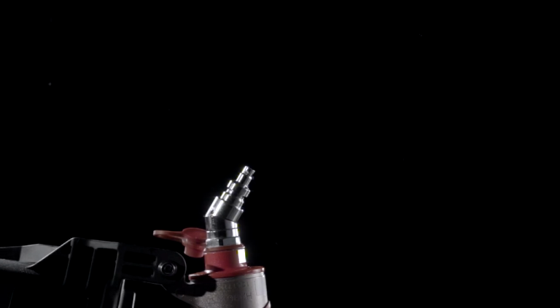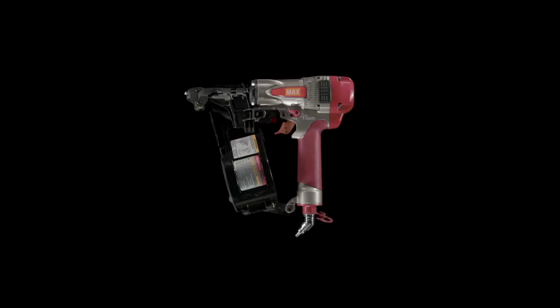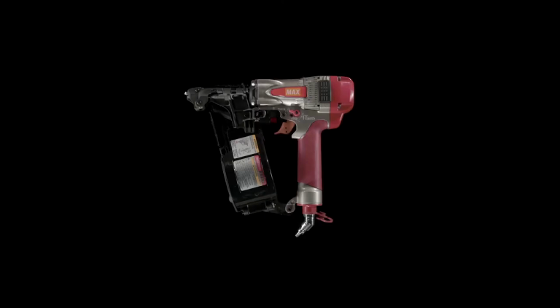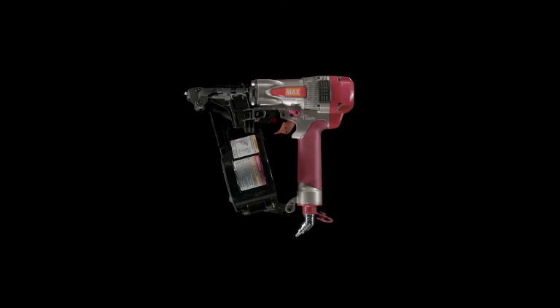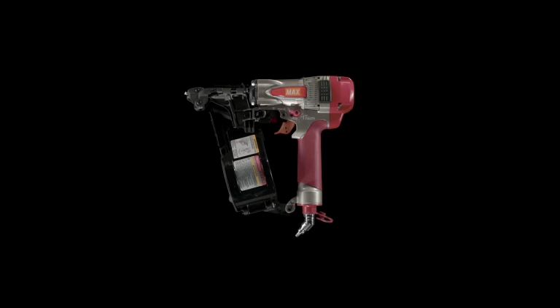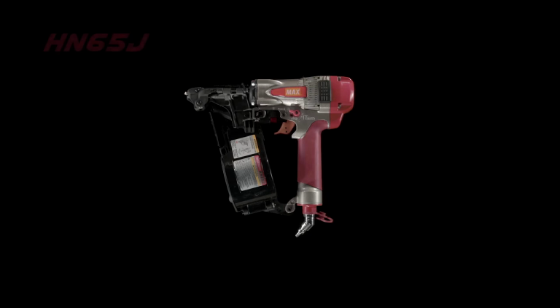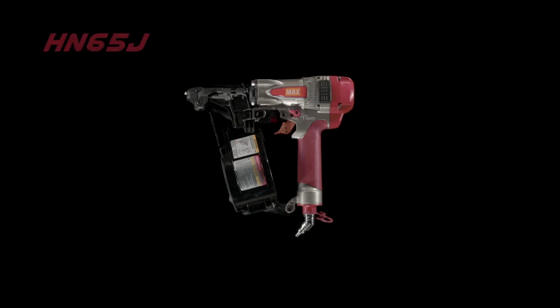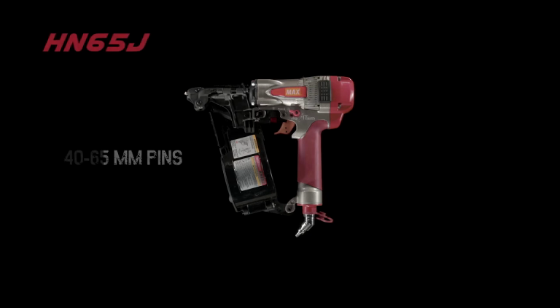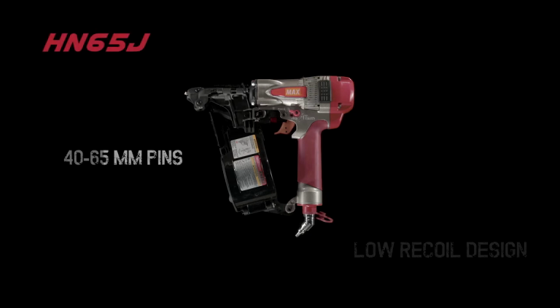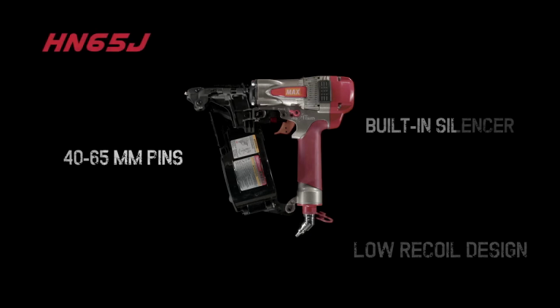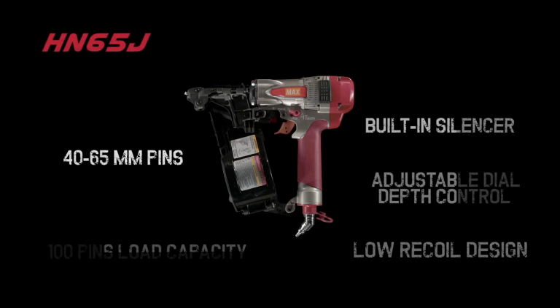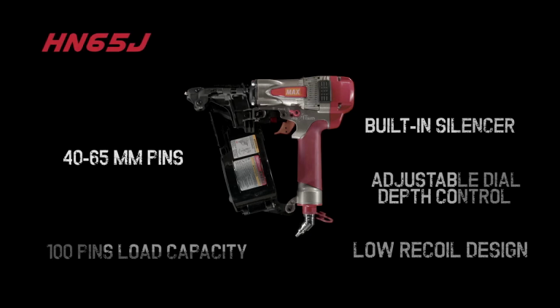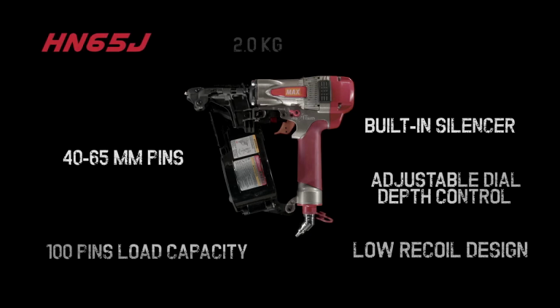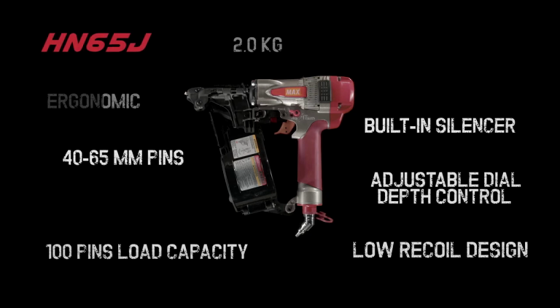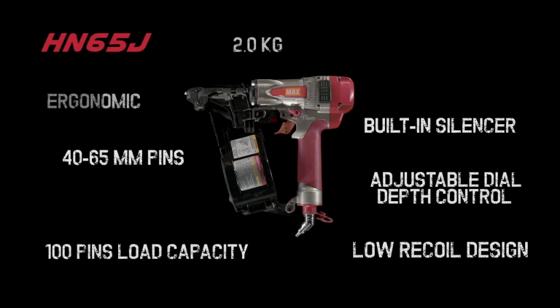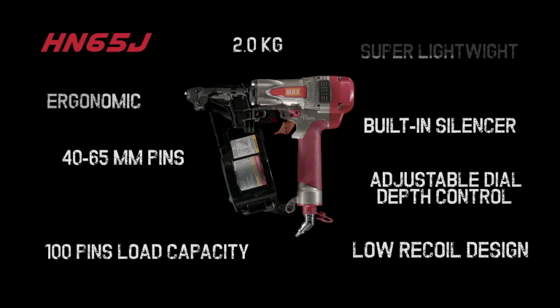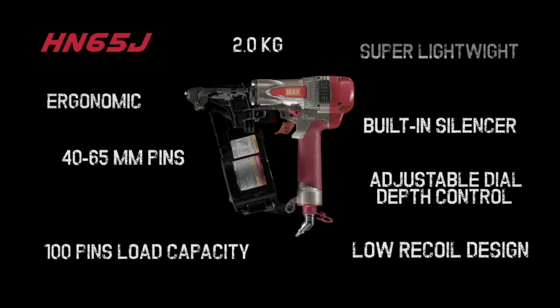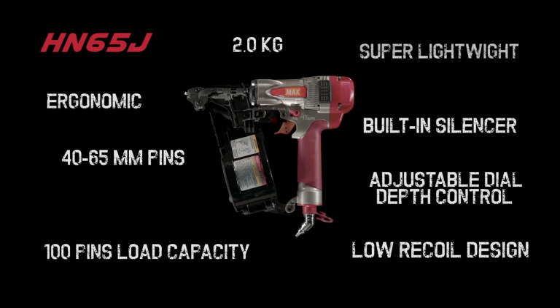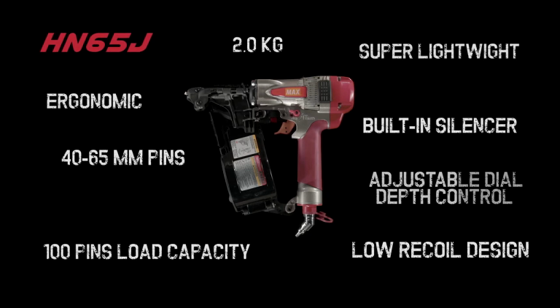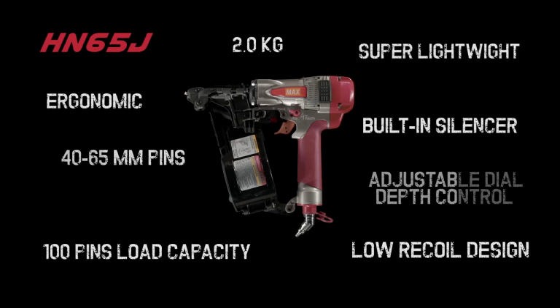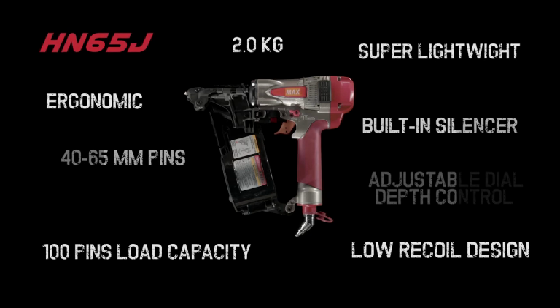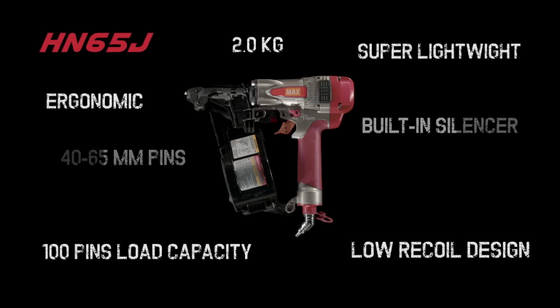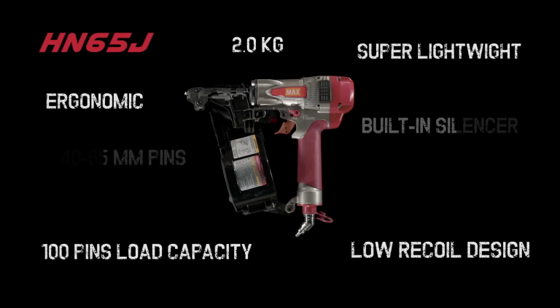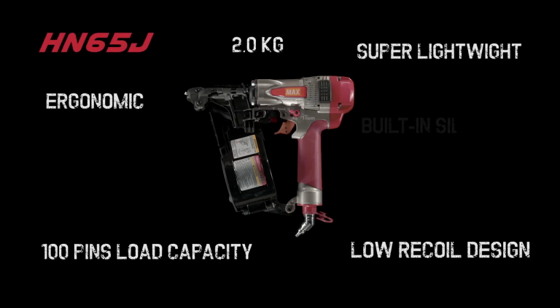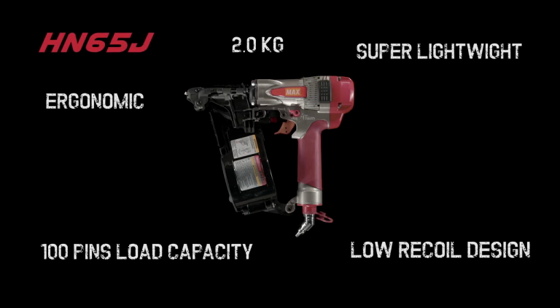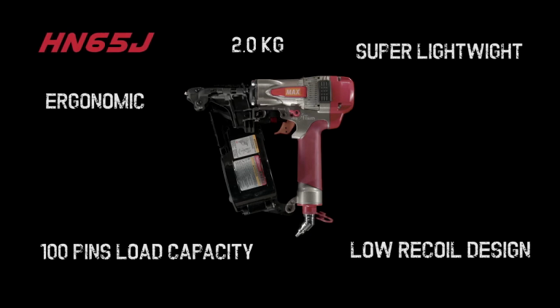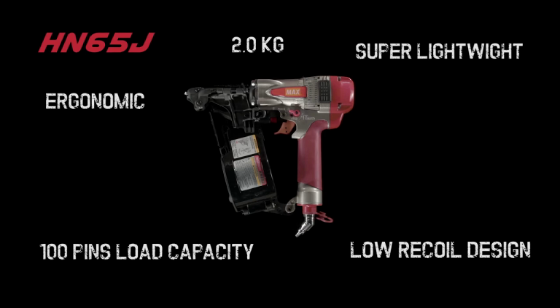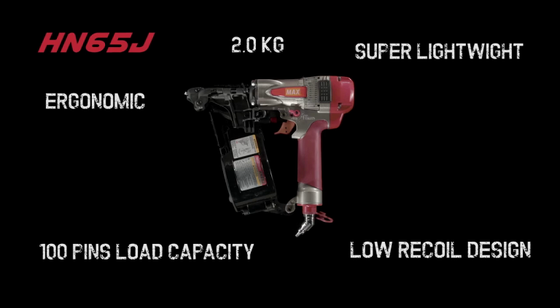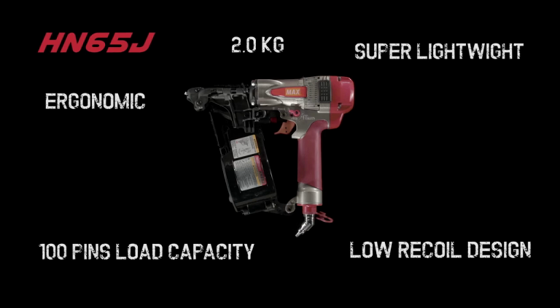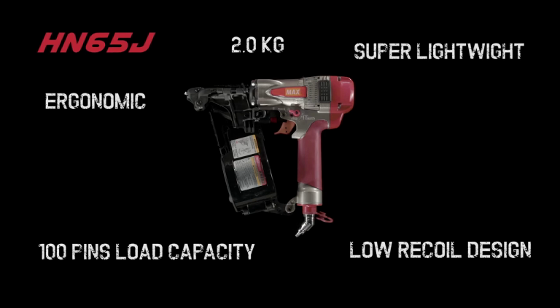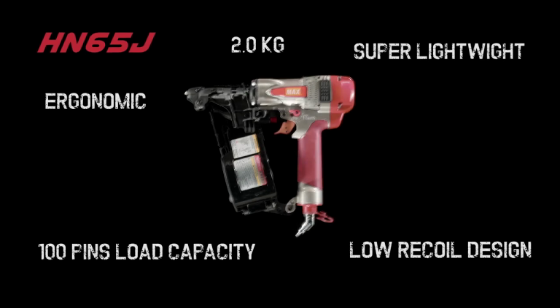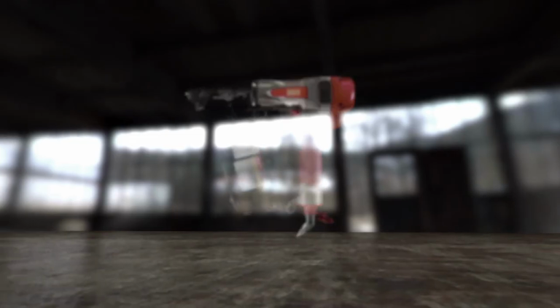Designed with you in mind, the HN65J will make your working day seem shorter, no matter what the job is.